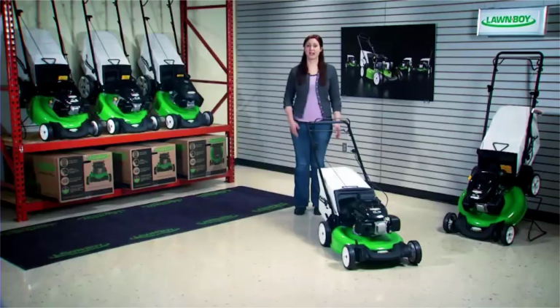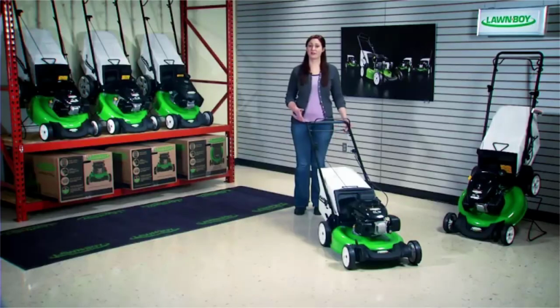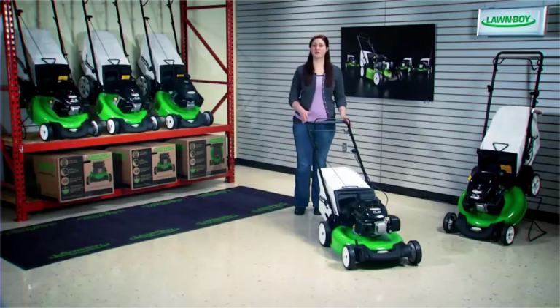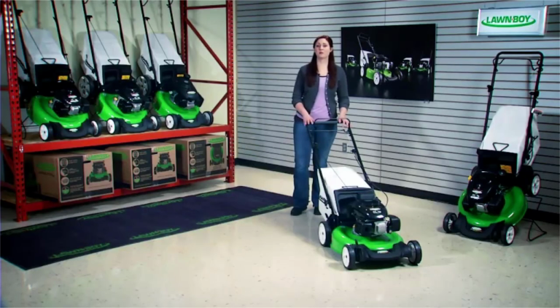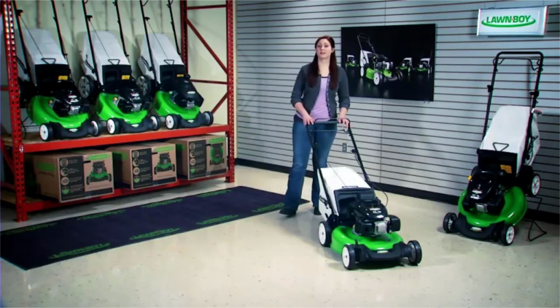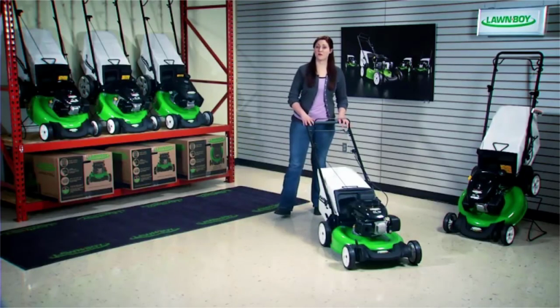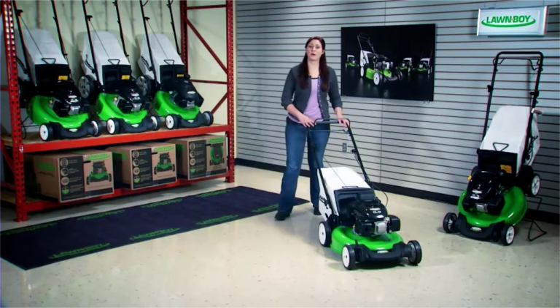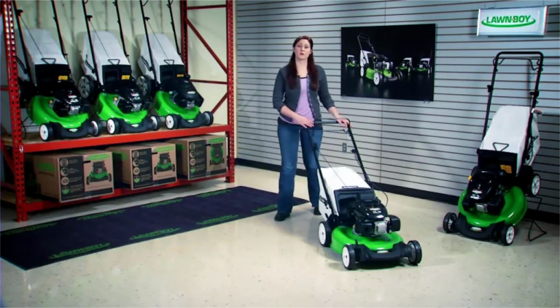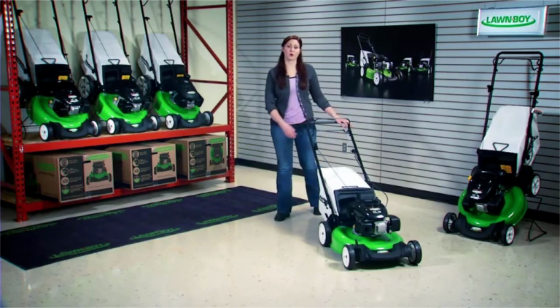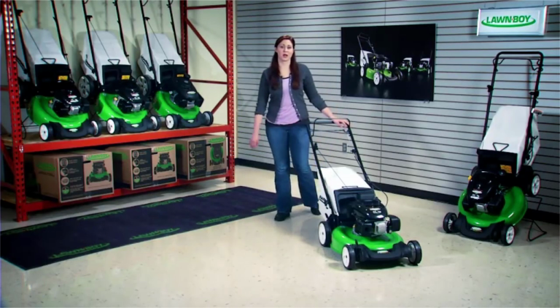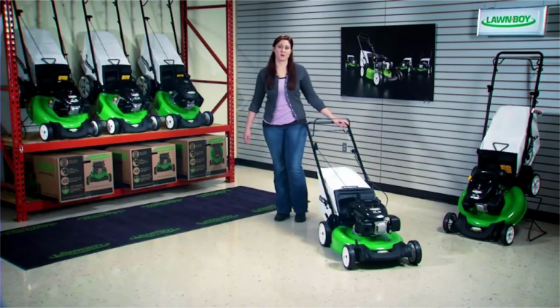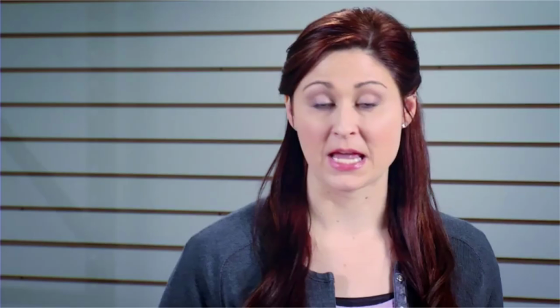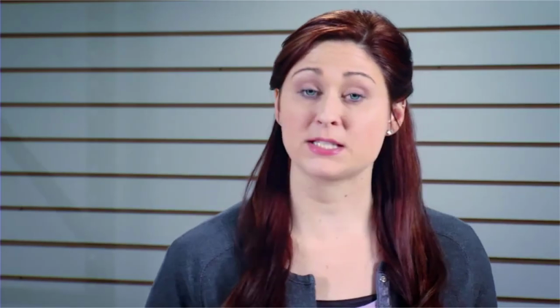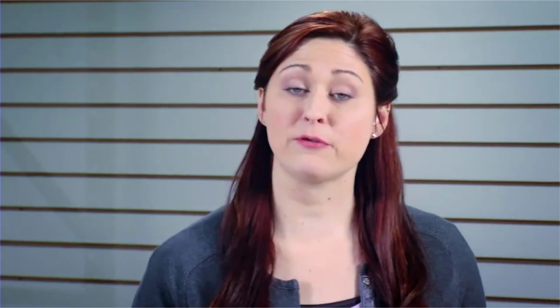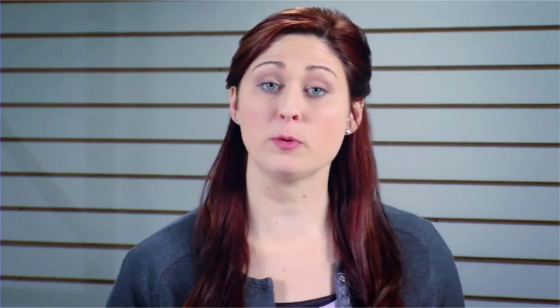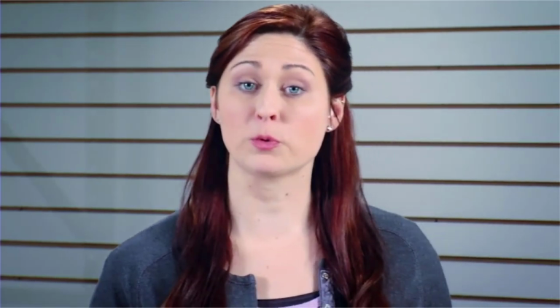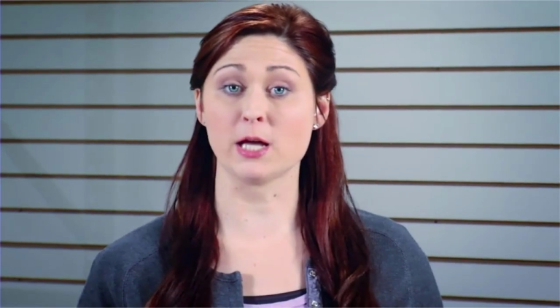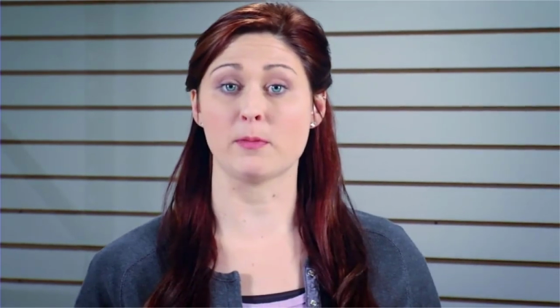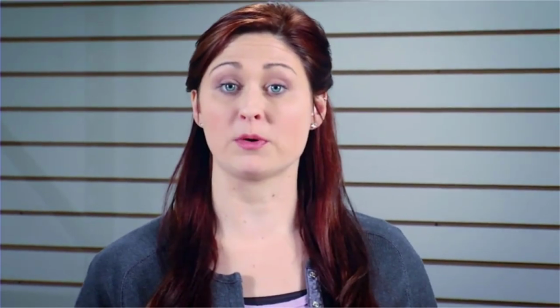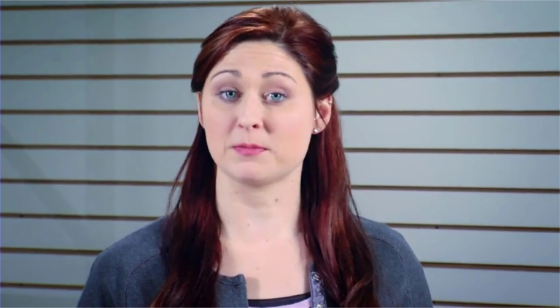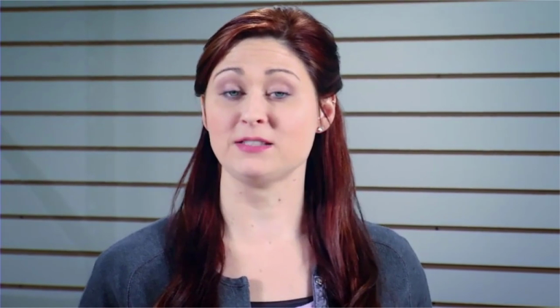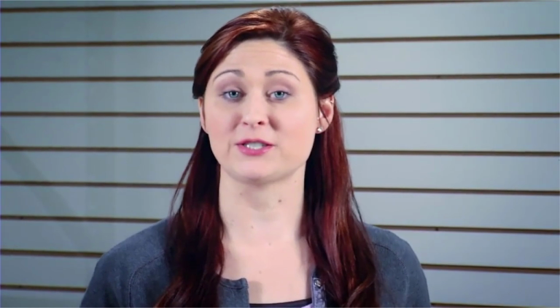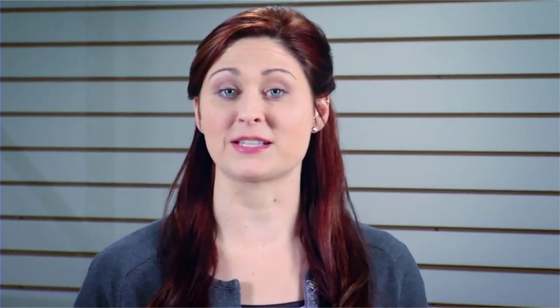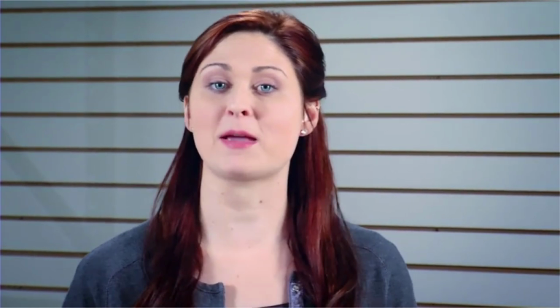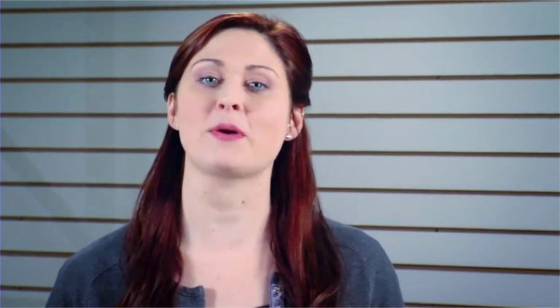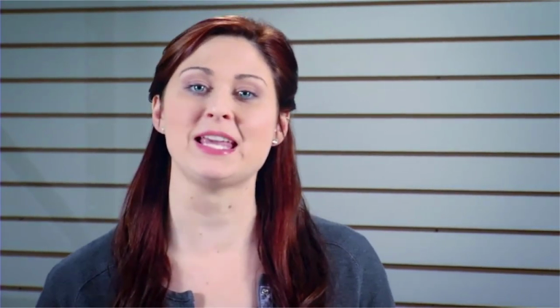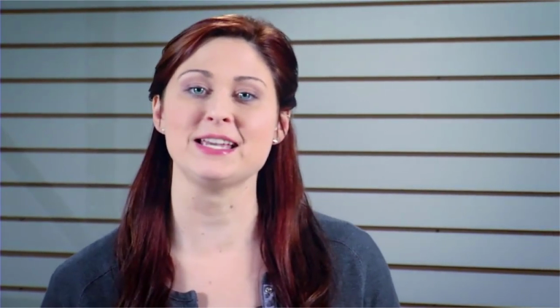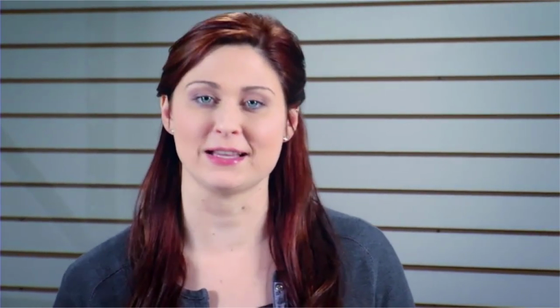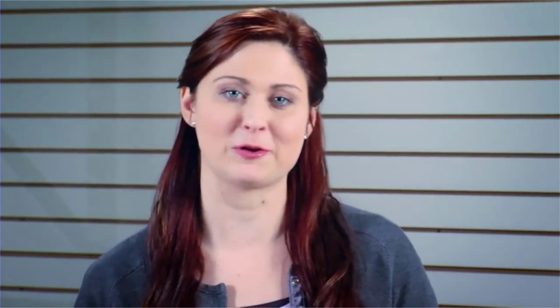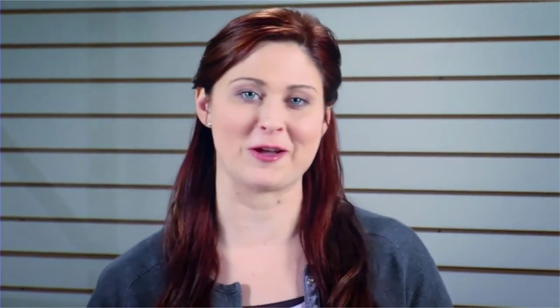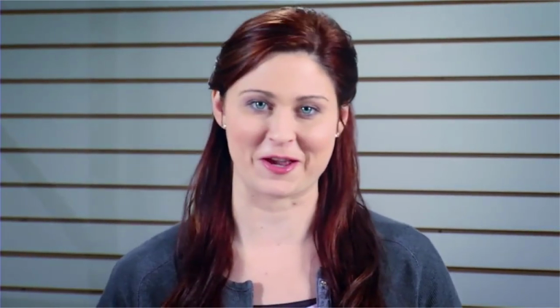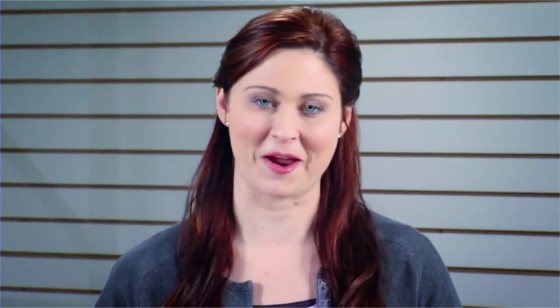This is Lawnboy's self-propelled walk-behind mower. It's an affordable, reliable mower with some nice features that make mowing easy and leave your lawn looking great.